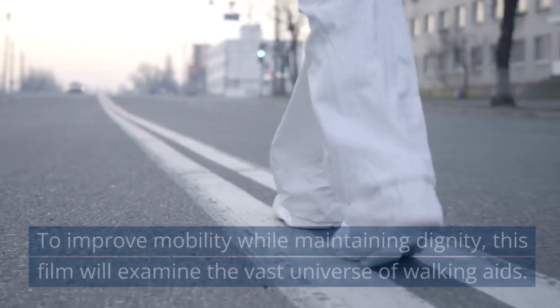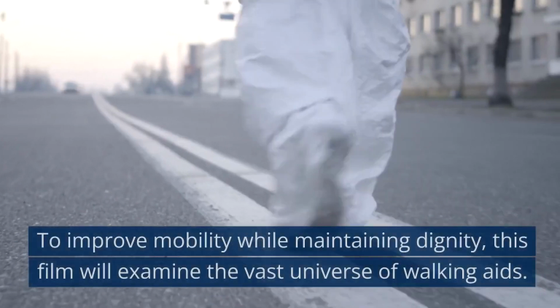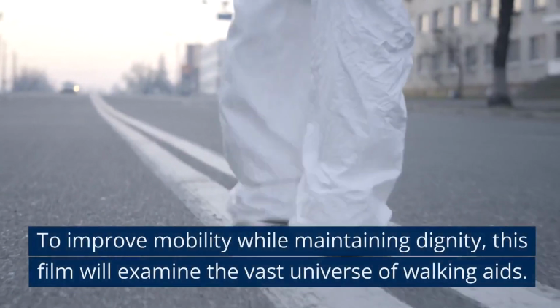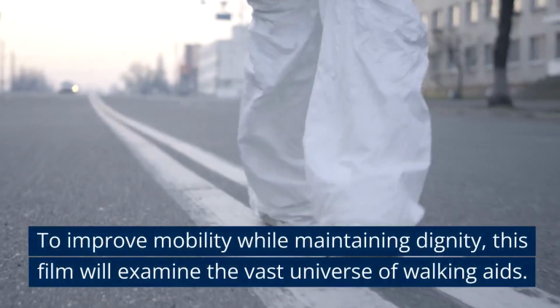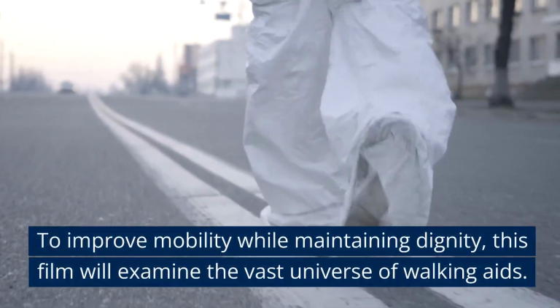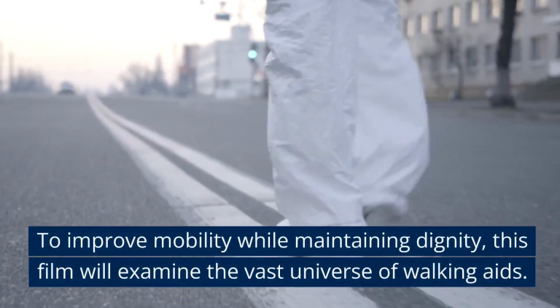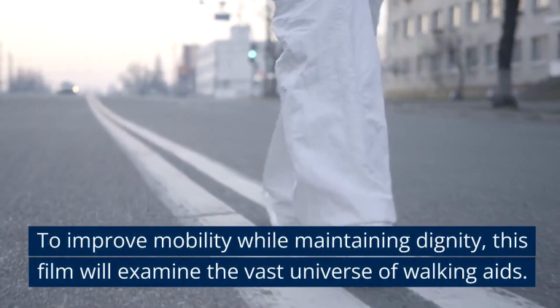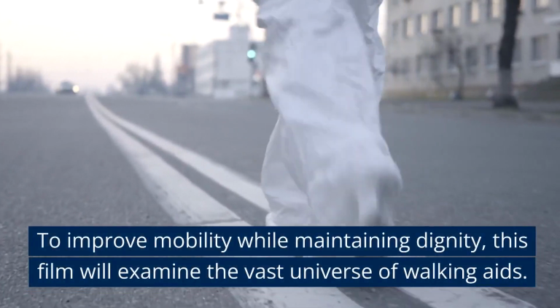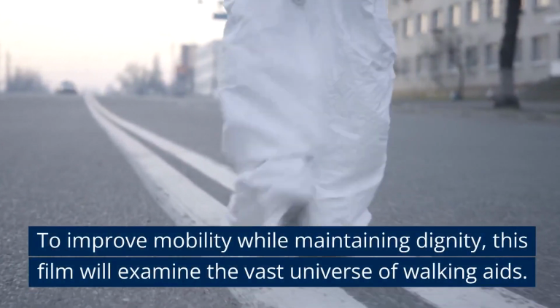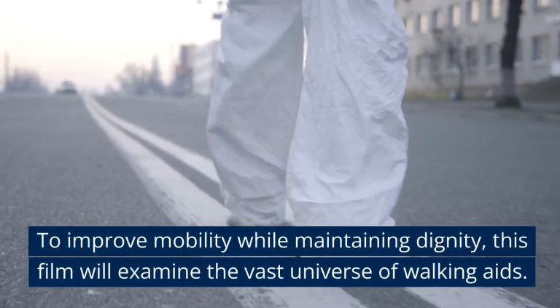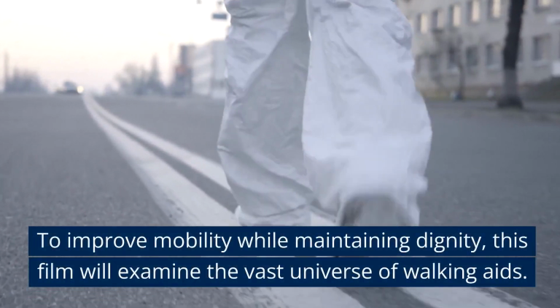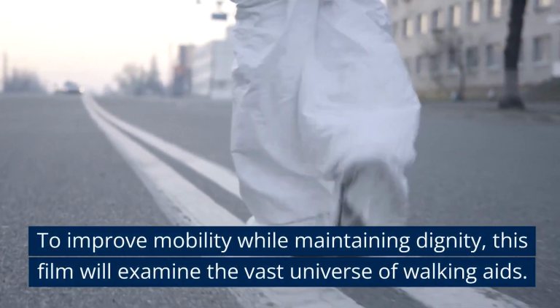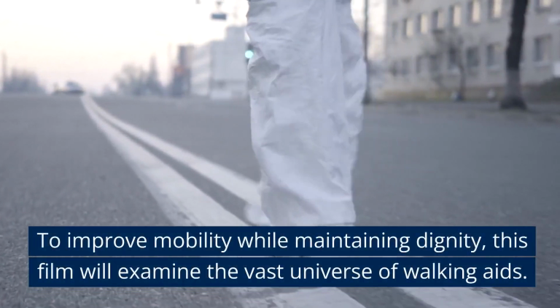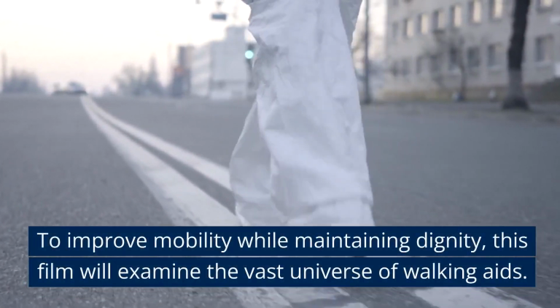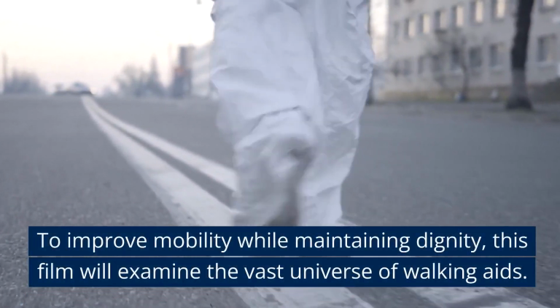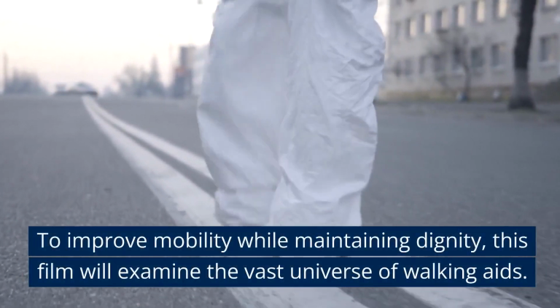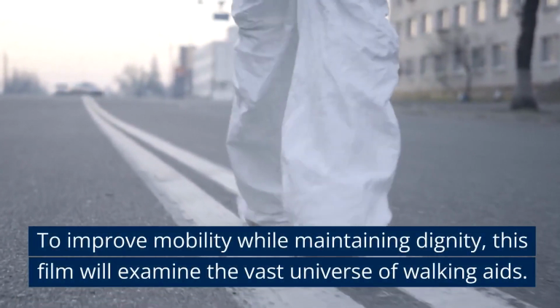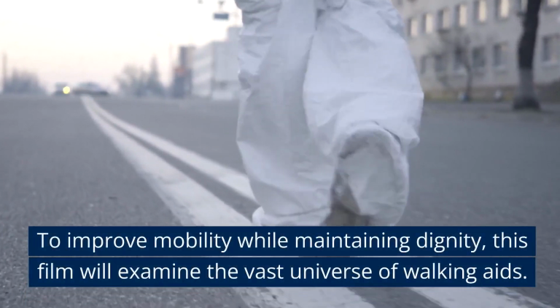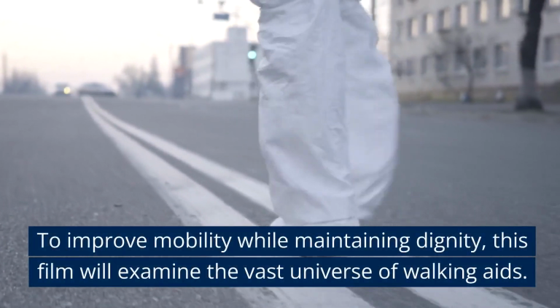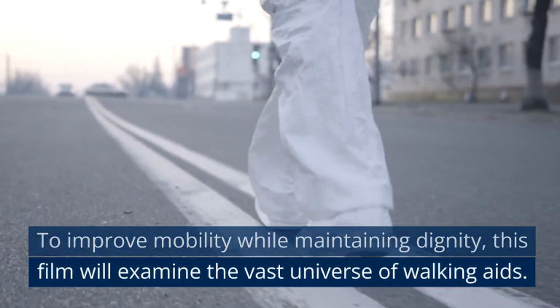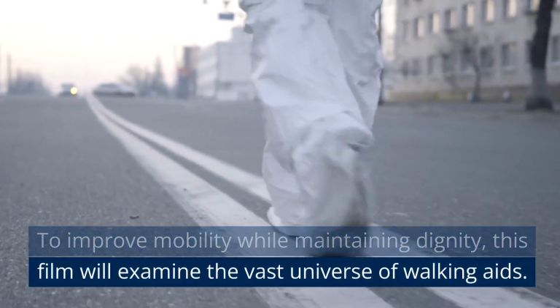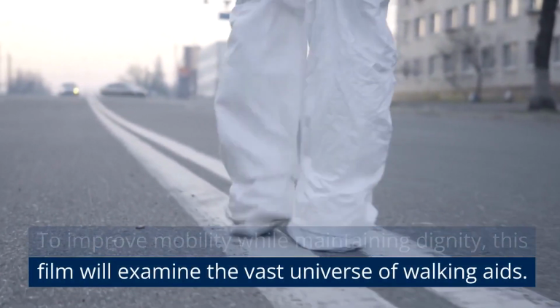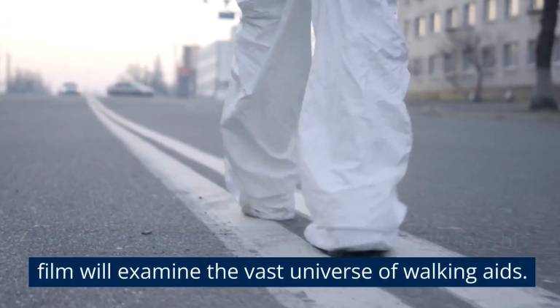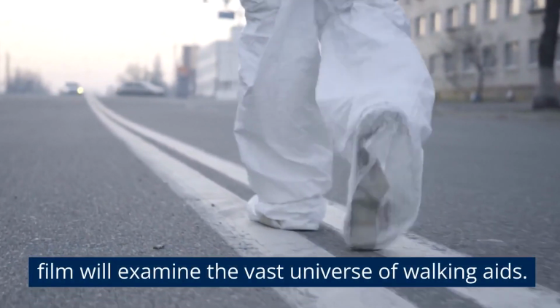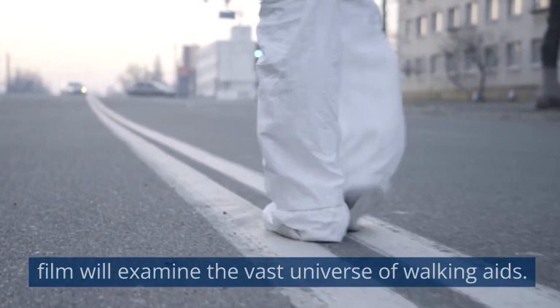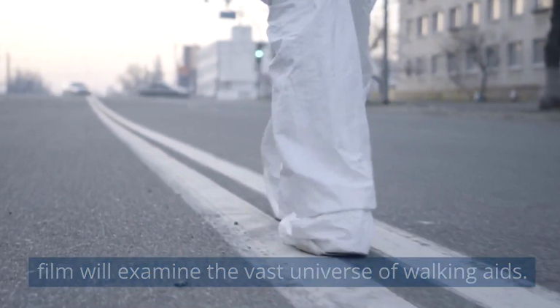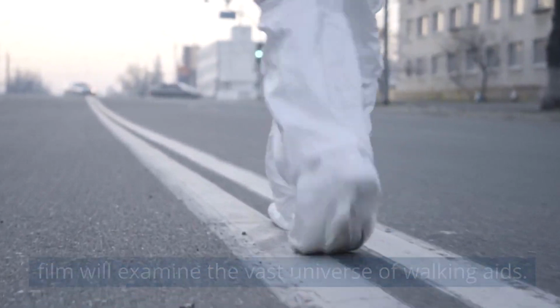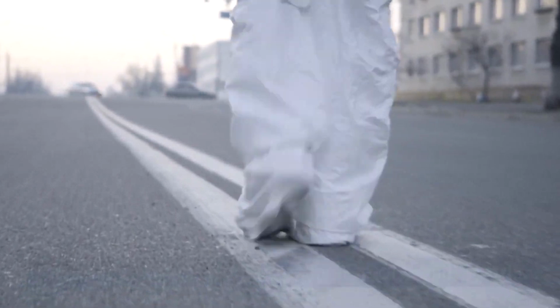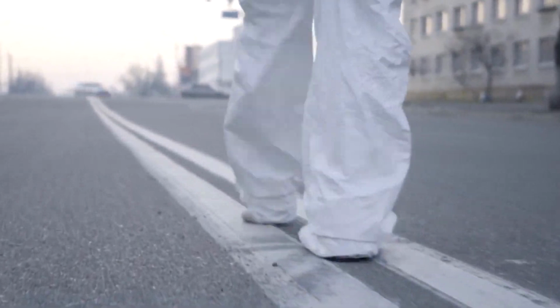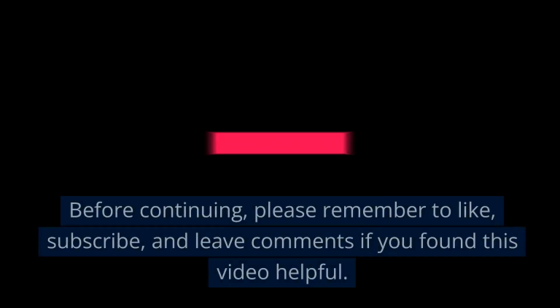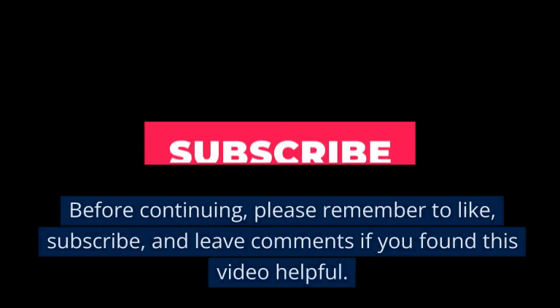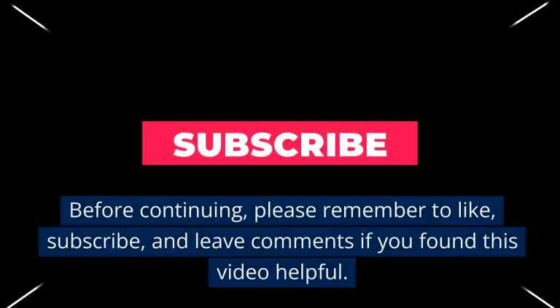To improve mobility while maintaining dignity, this film will examine the vast universe of walking aids.